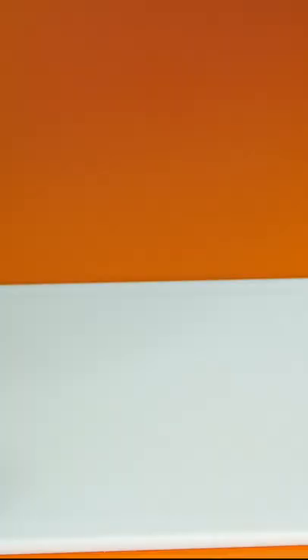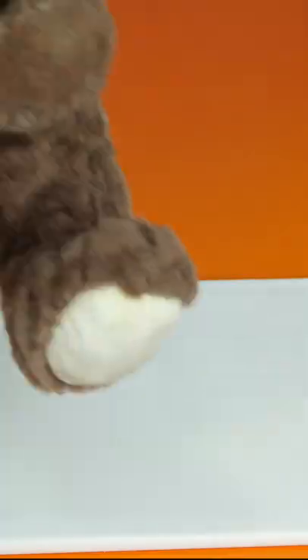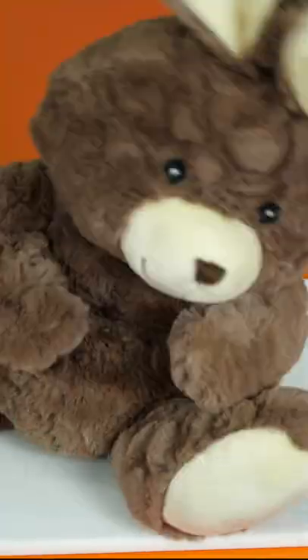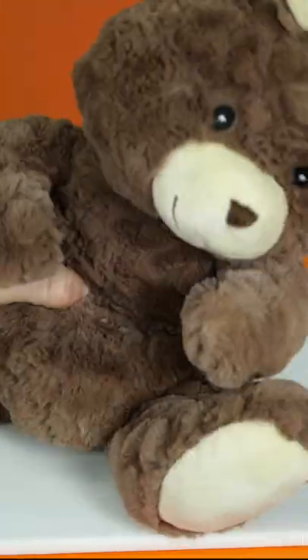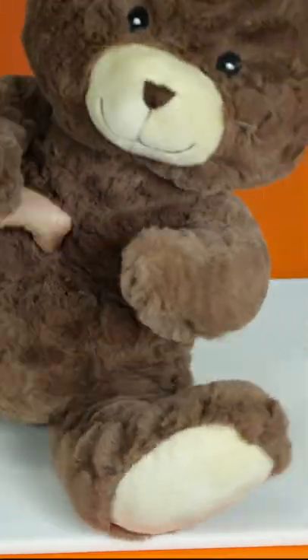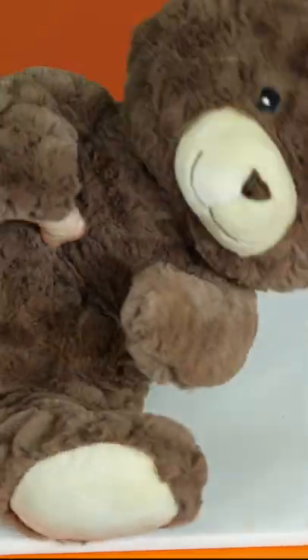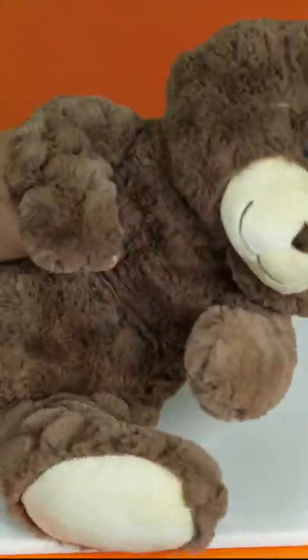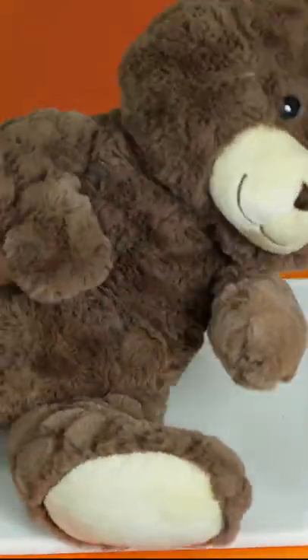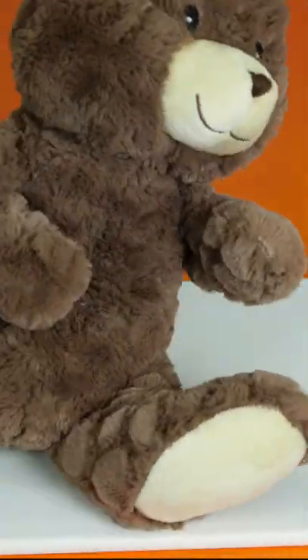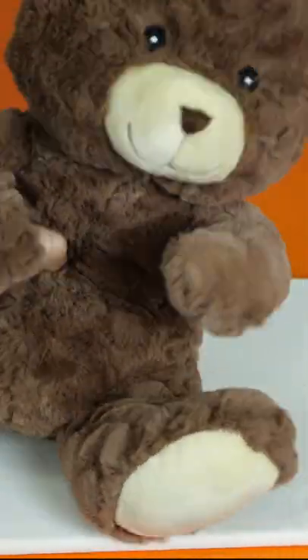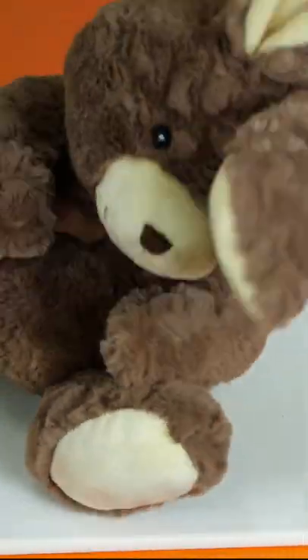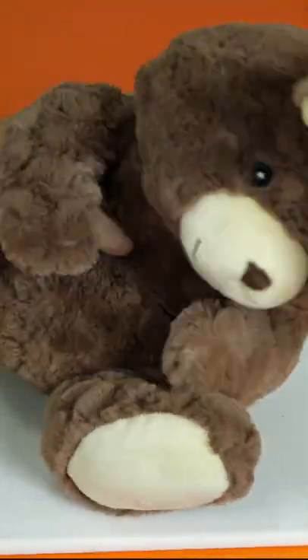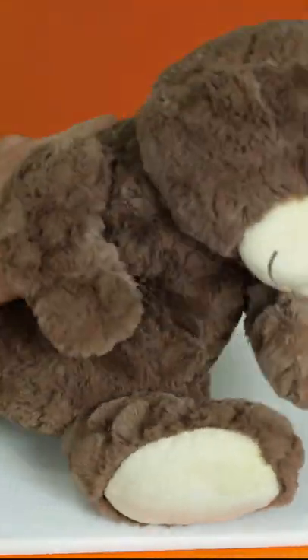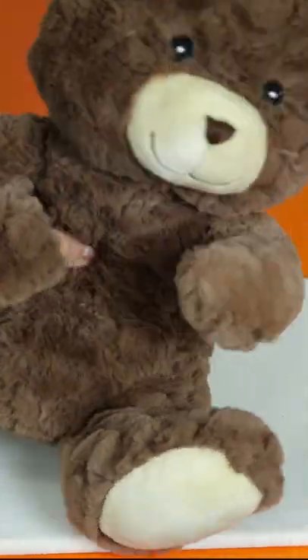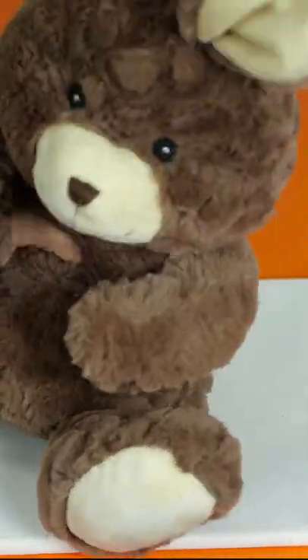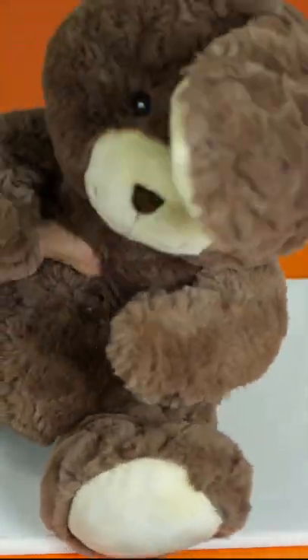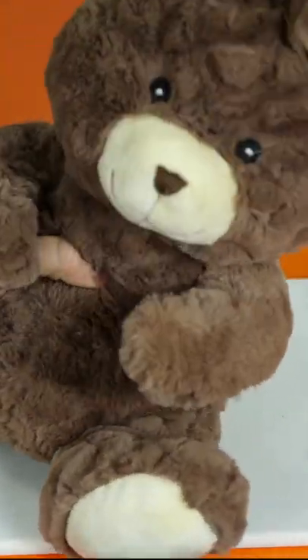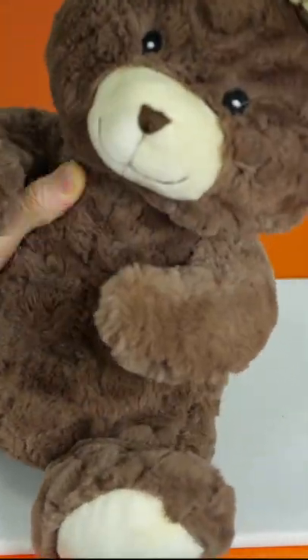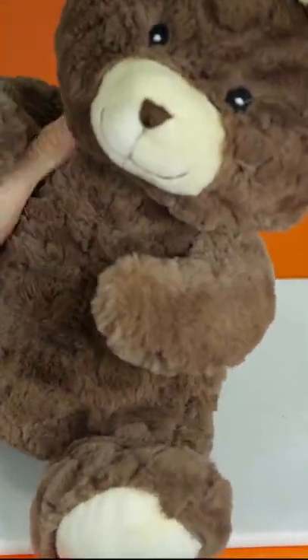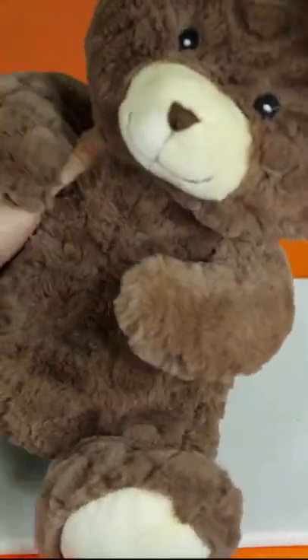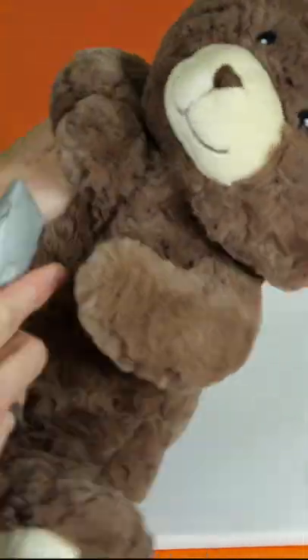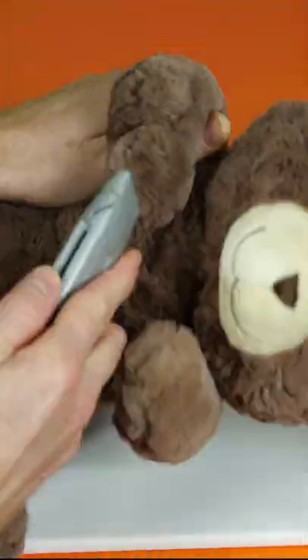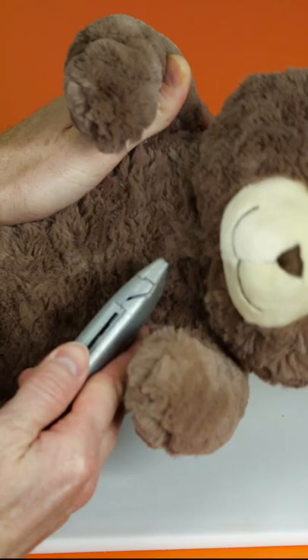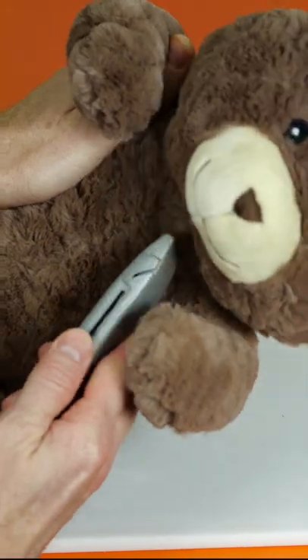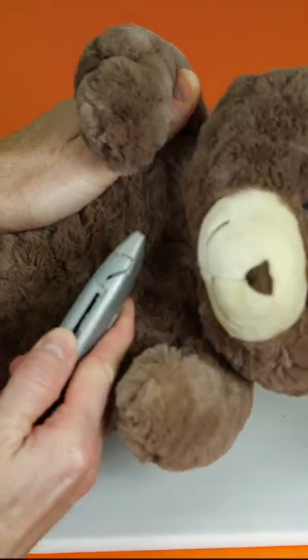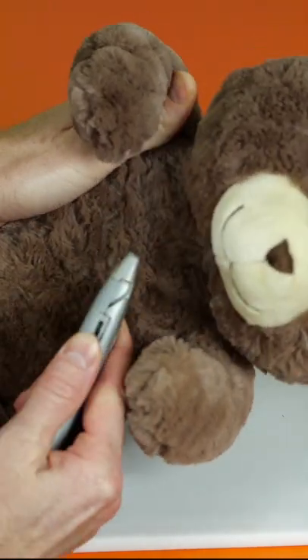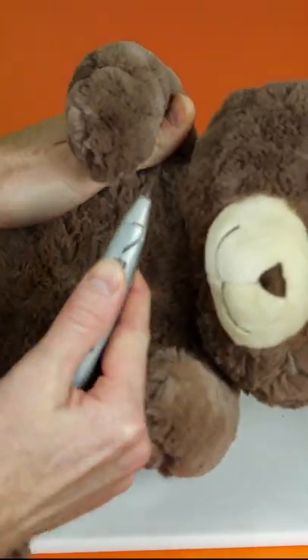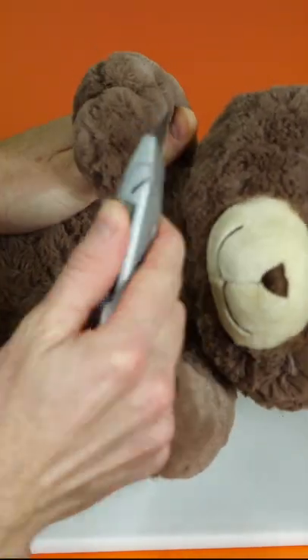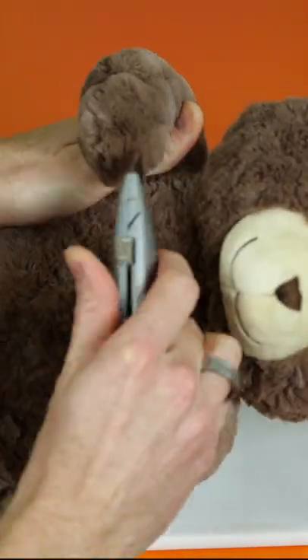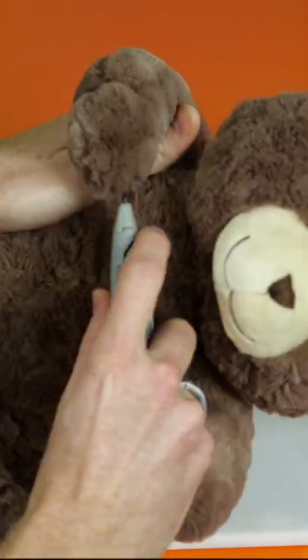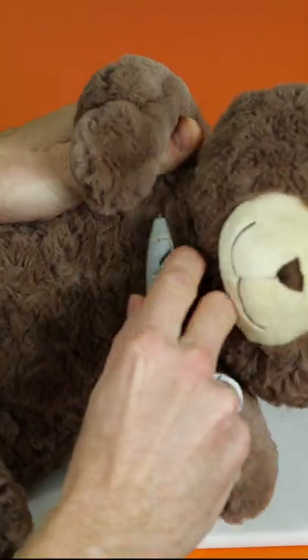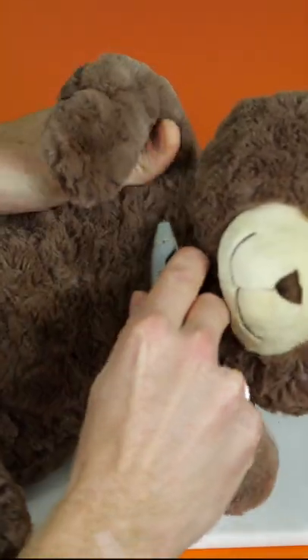With Easter just around the corner, grab an extra stuffed animal. Next, you'll need a razor blade.